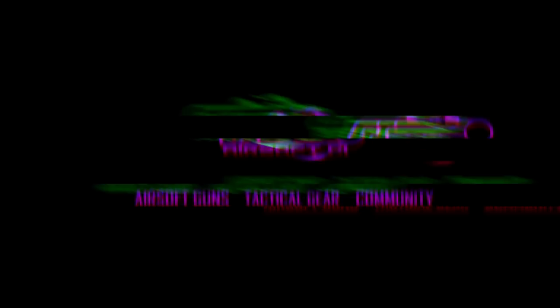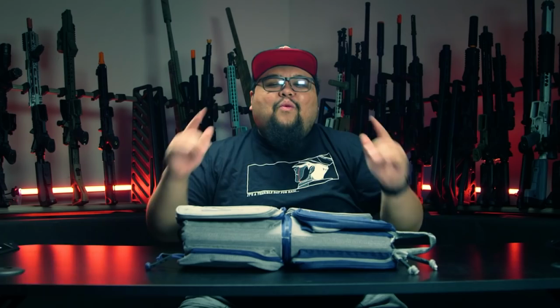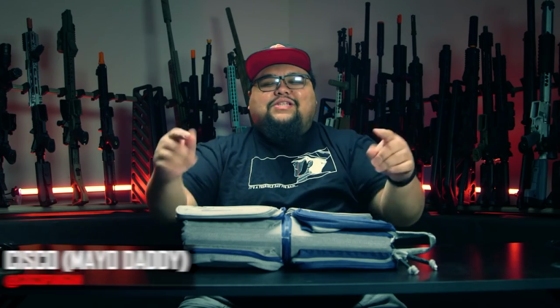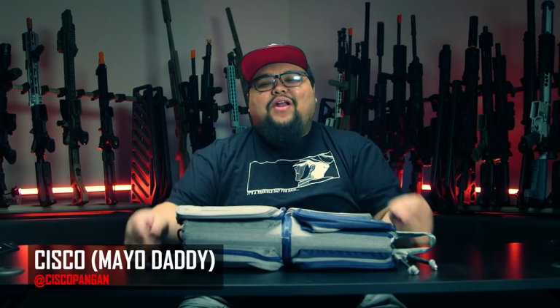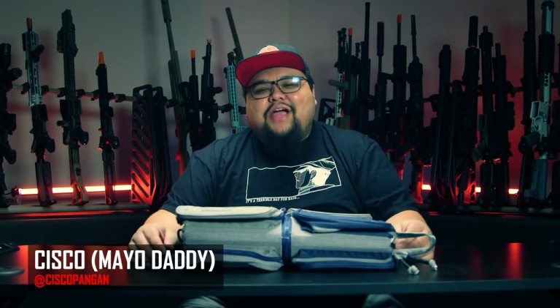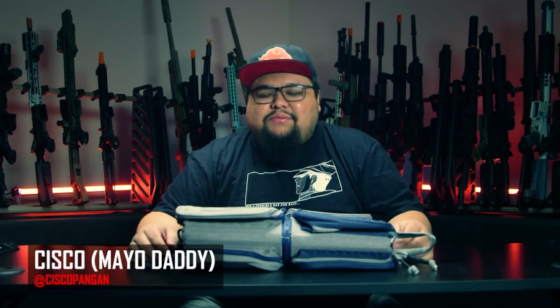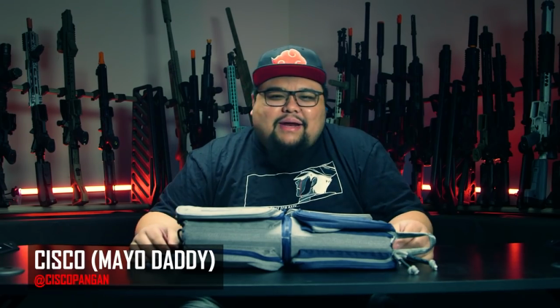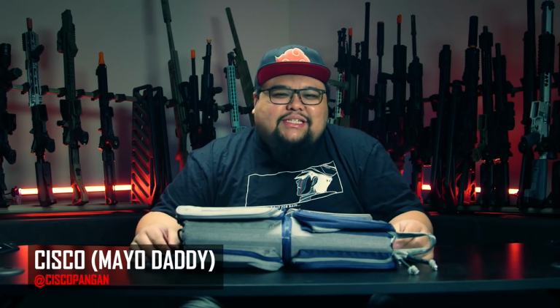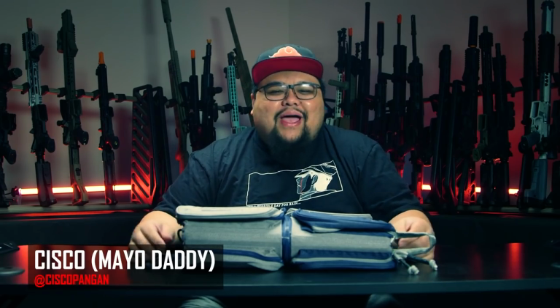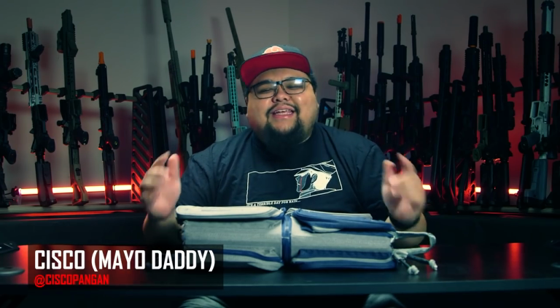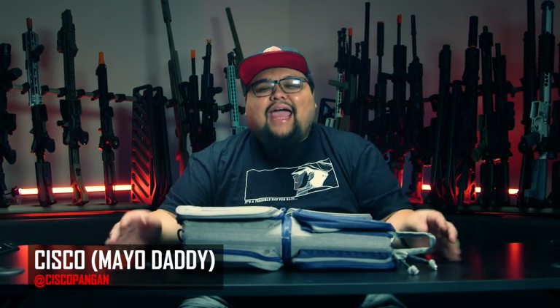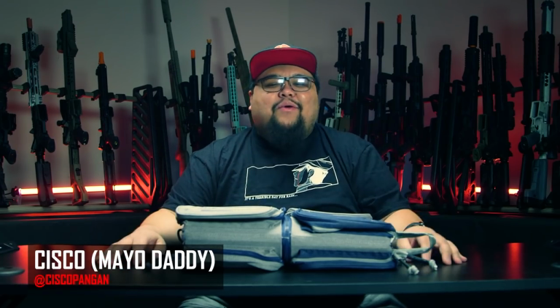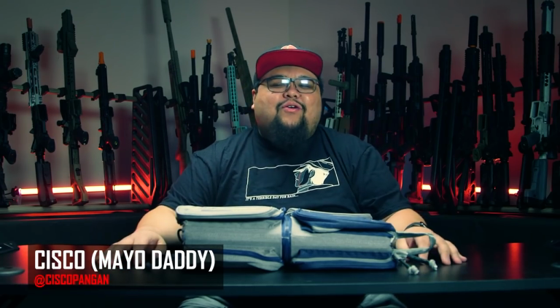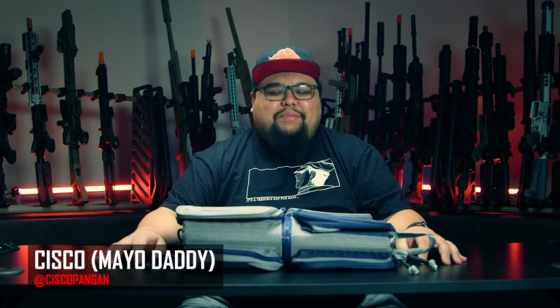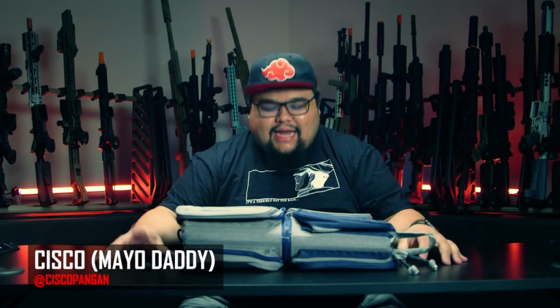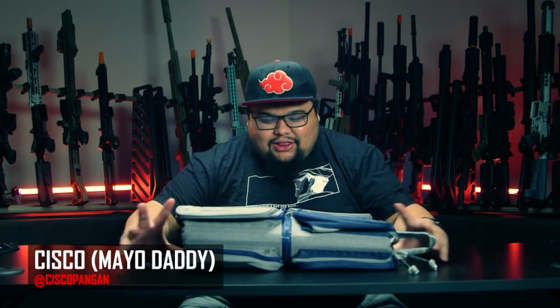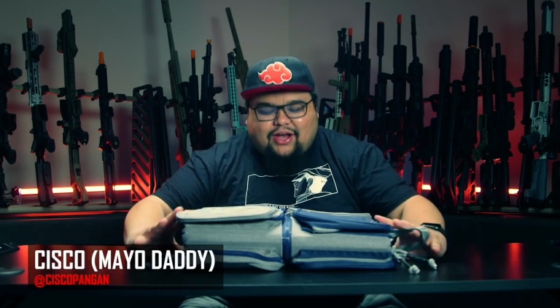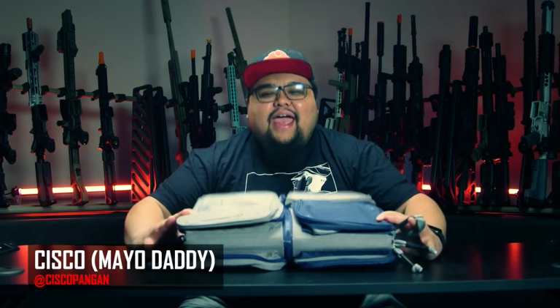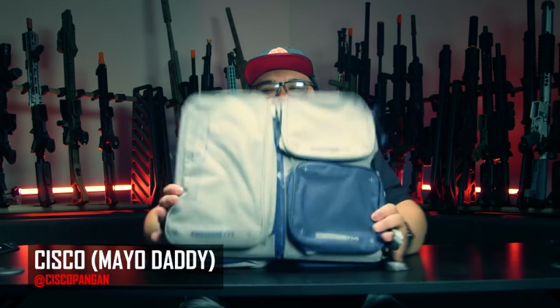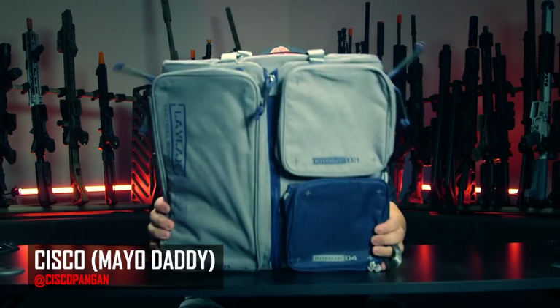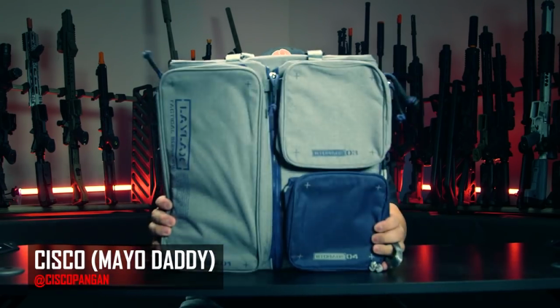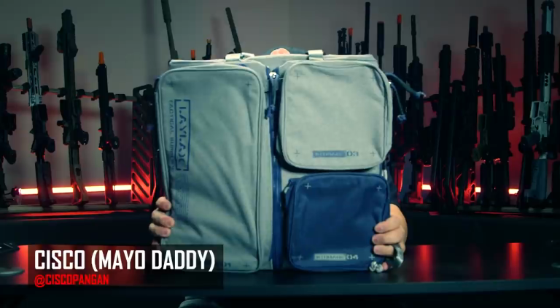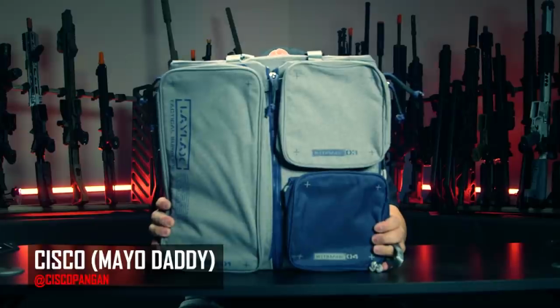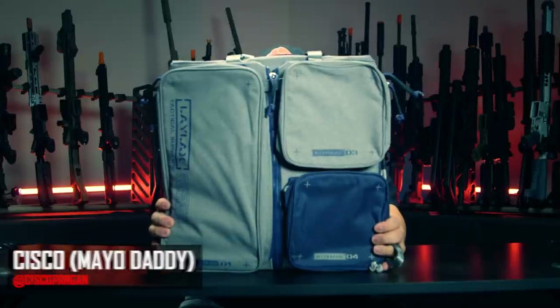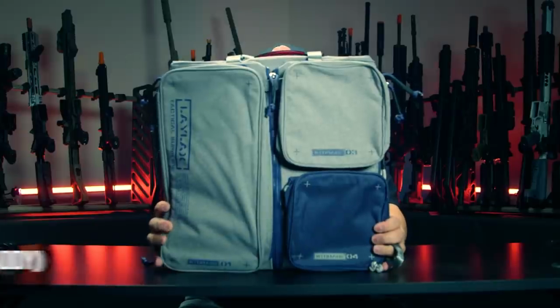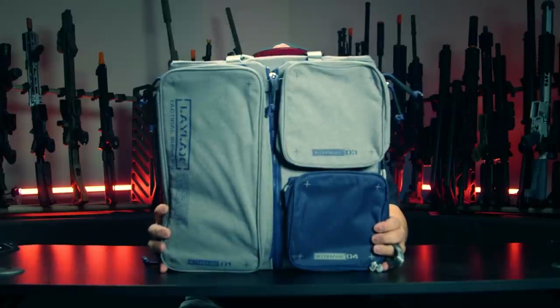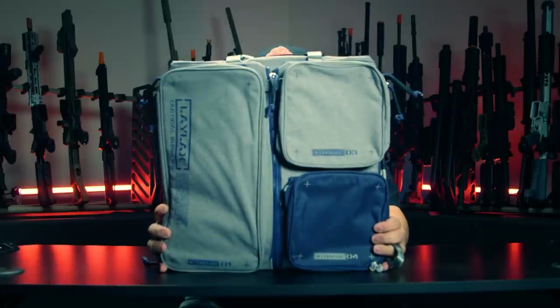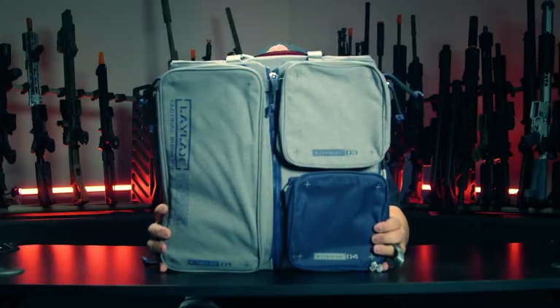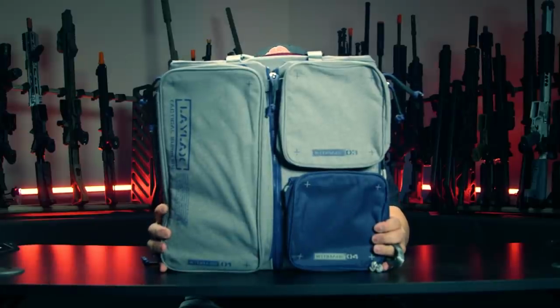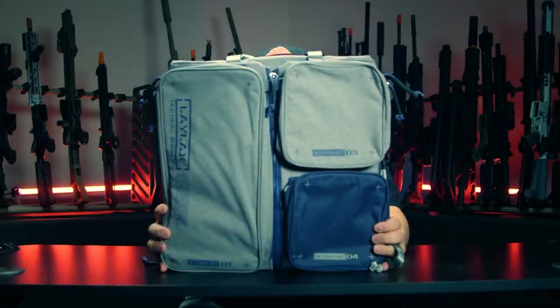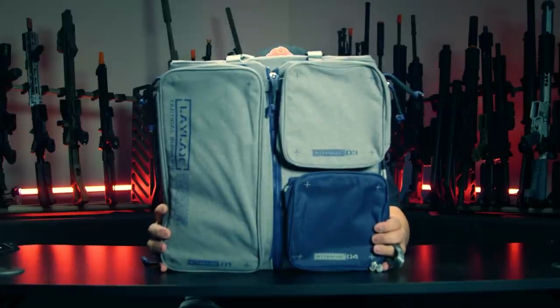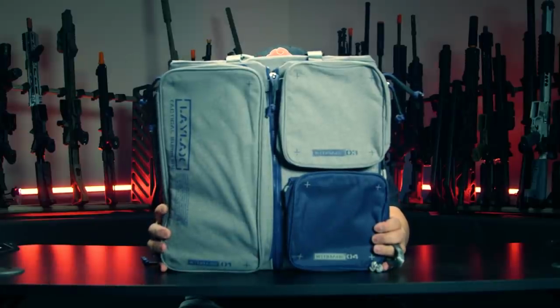What's going on you guys, my name is Cisco and today we're going to be taking a look at the LALAX container gun case.